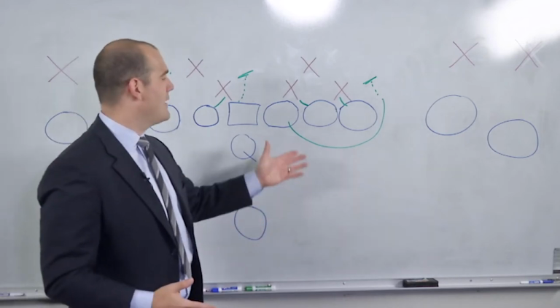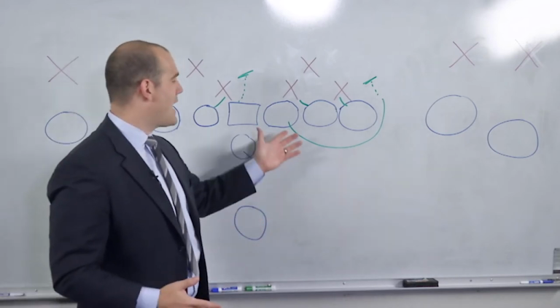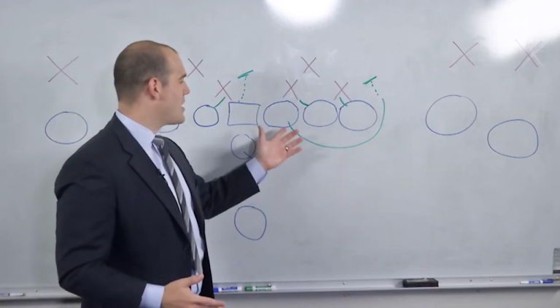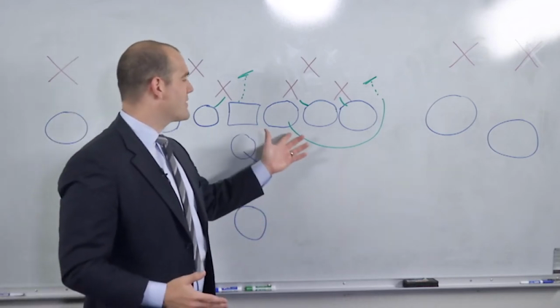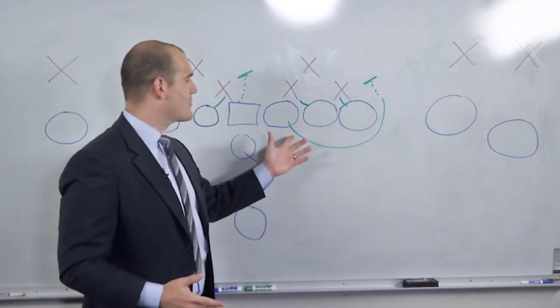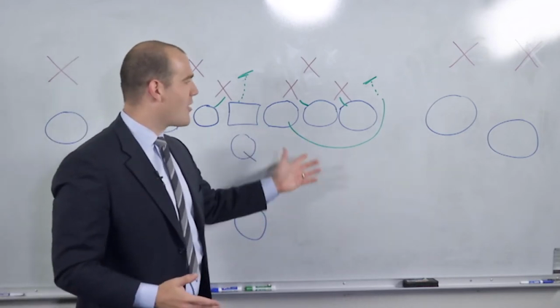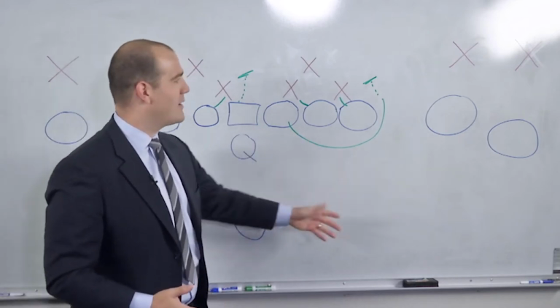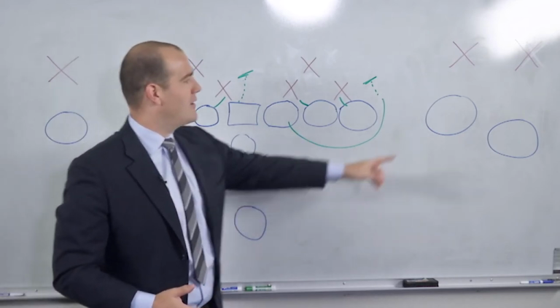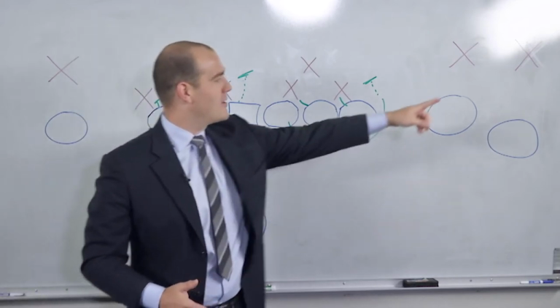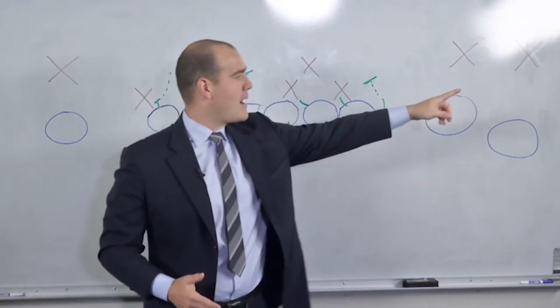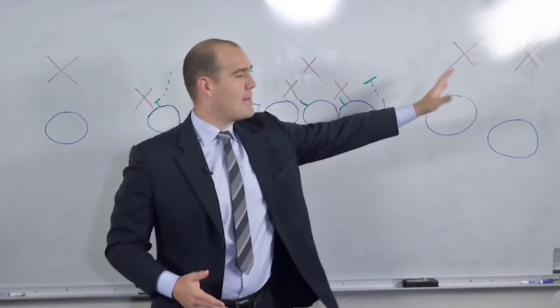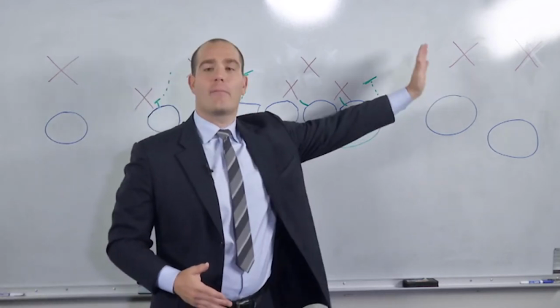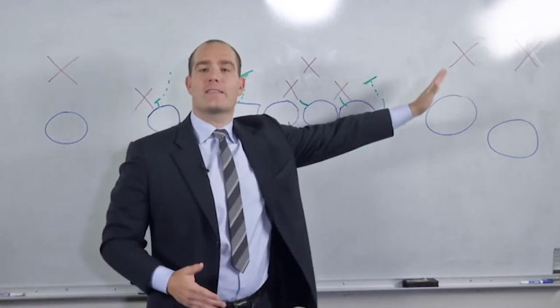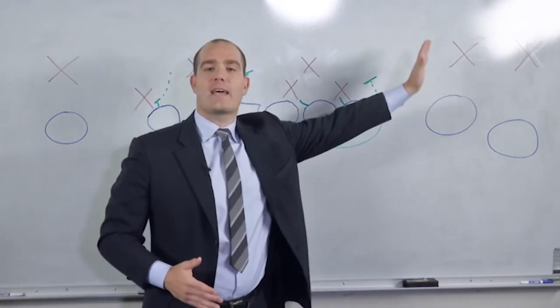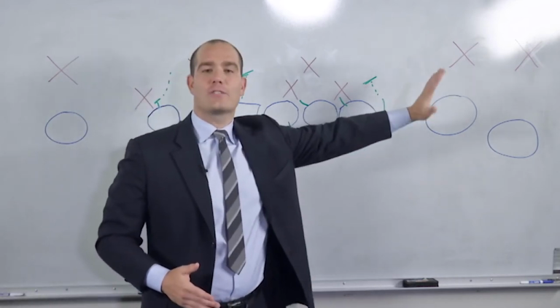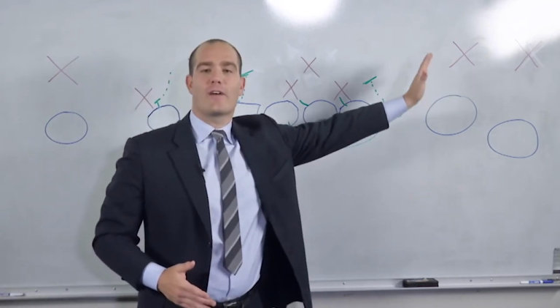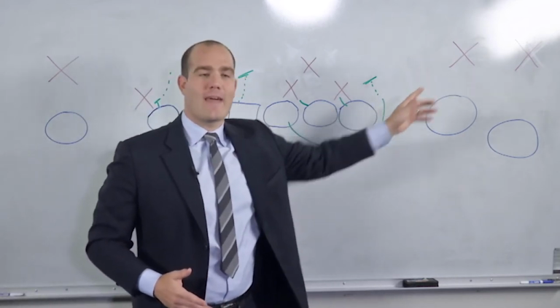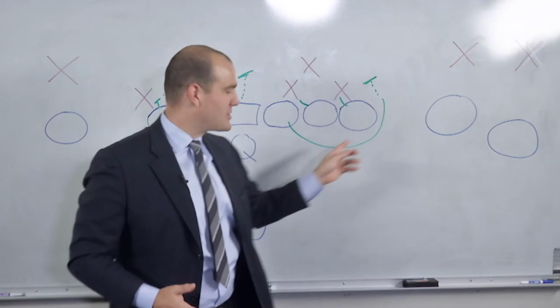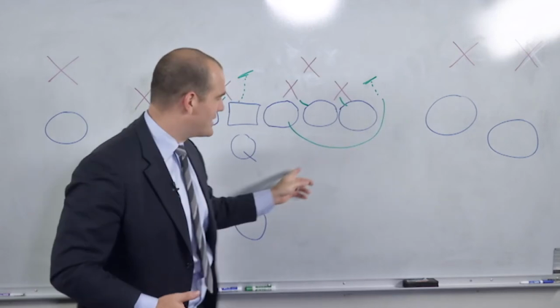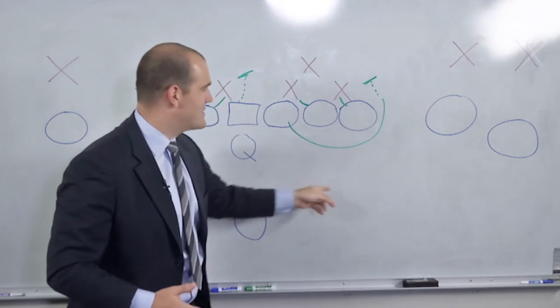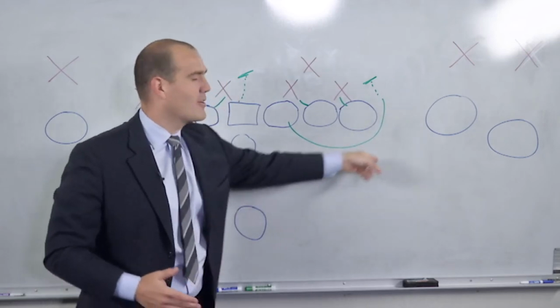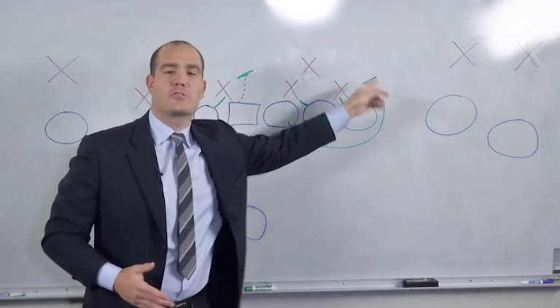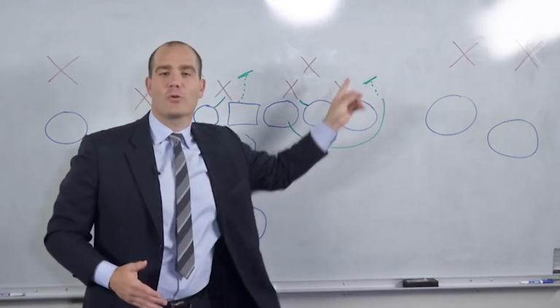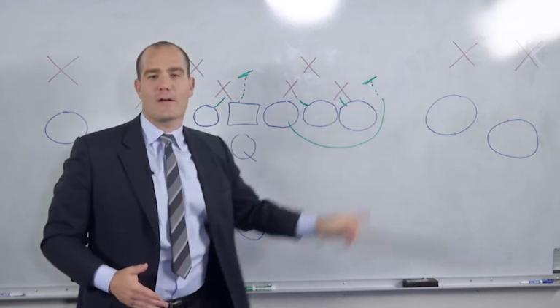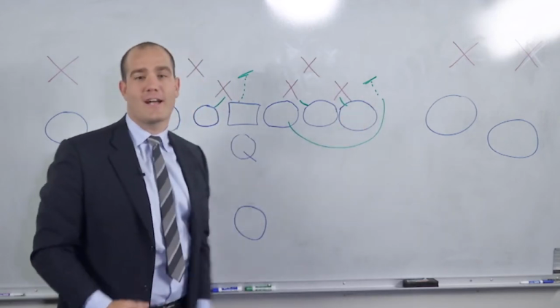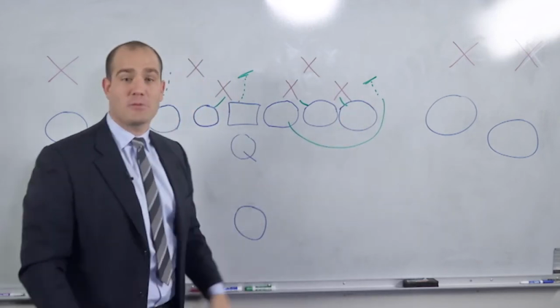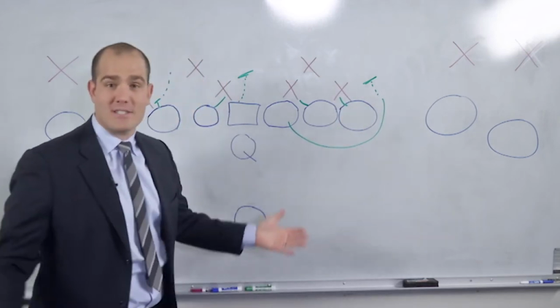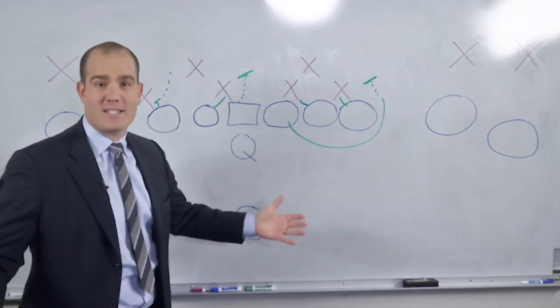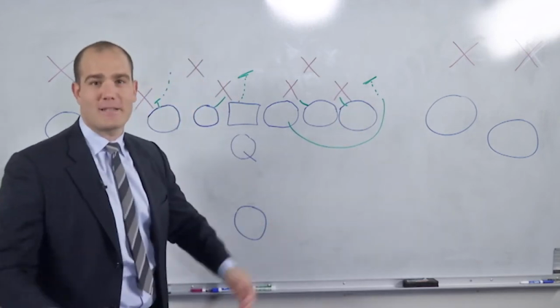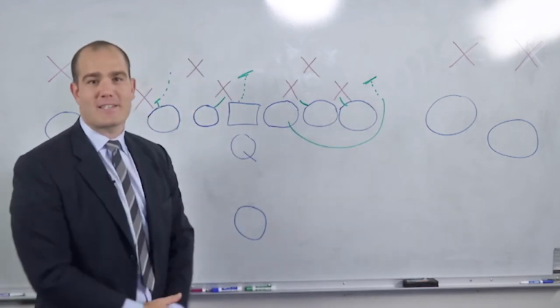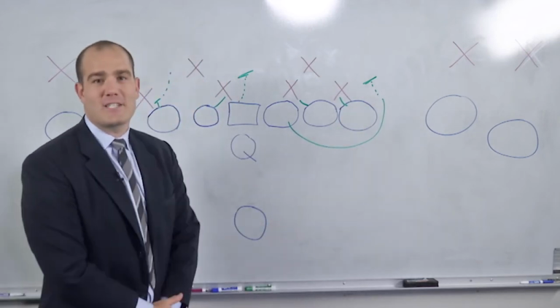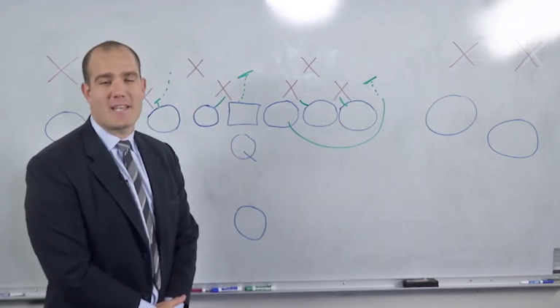As an offensive guard, your mom, everybody in the stands over here, they actually get to see you because you pull around the edge — which is what's nice about this G scheme.